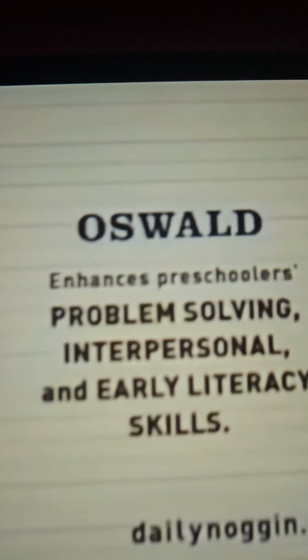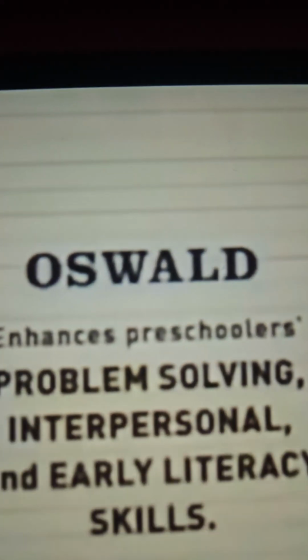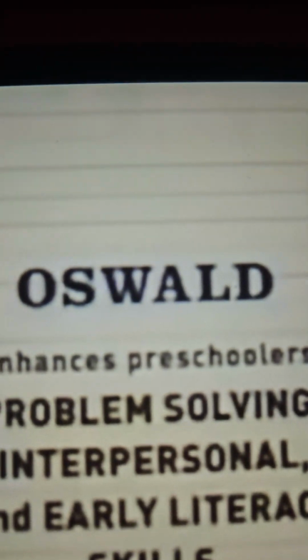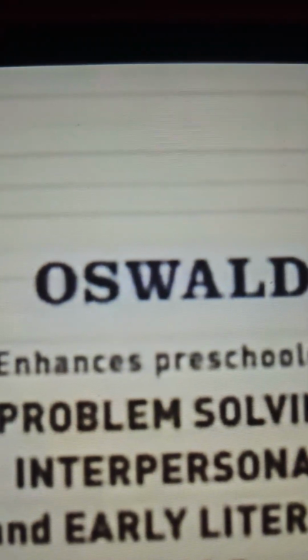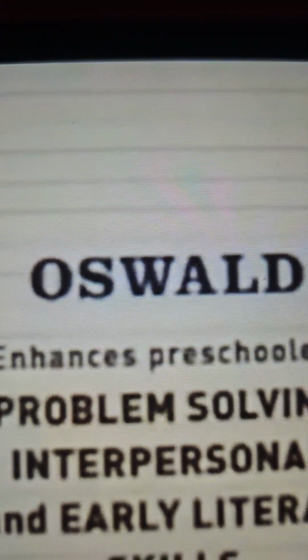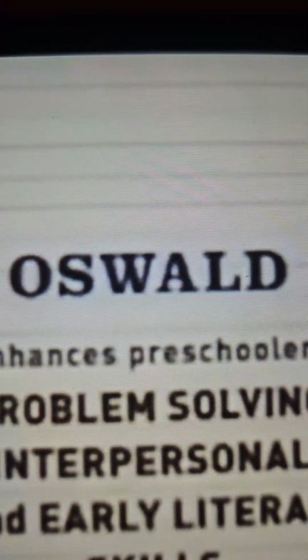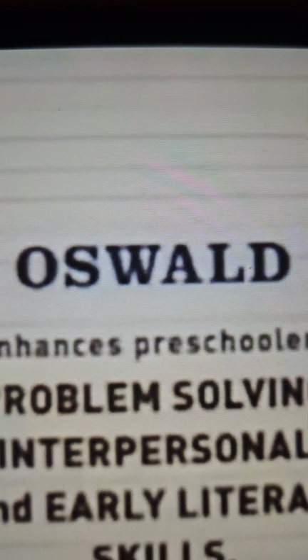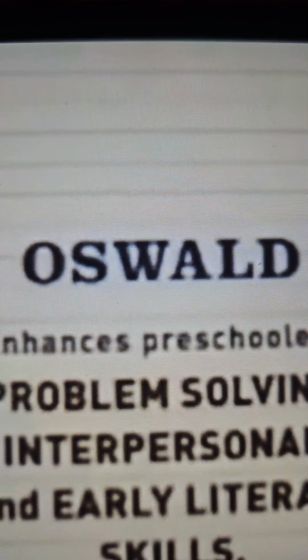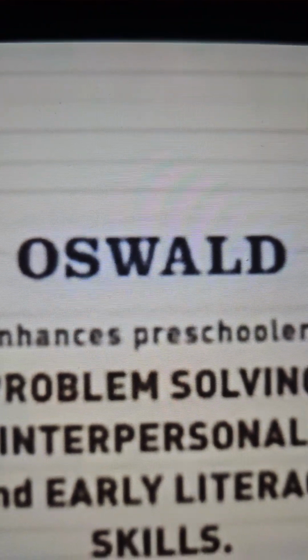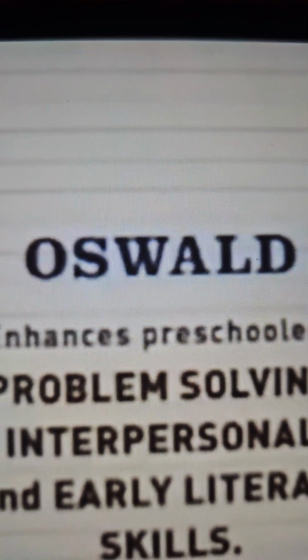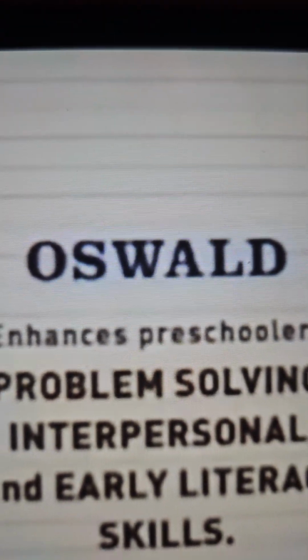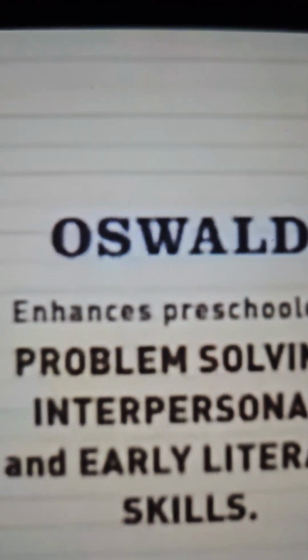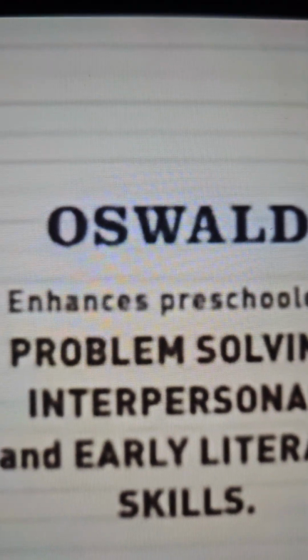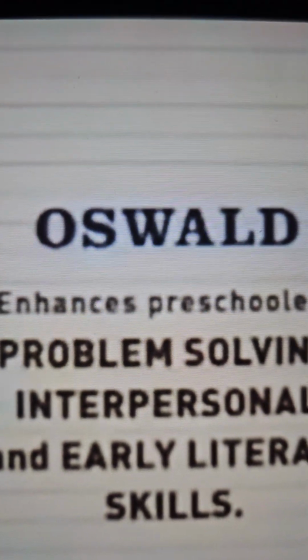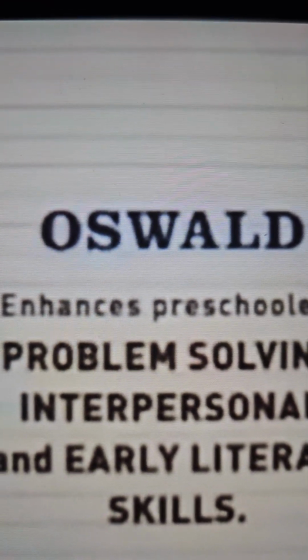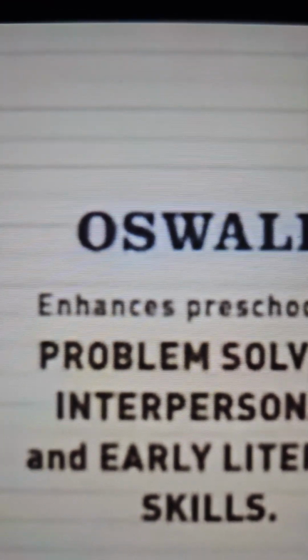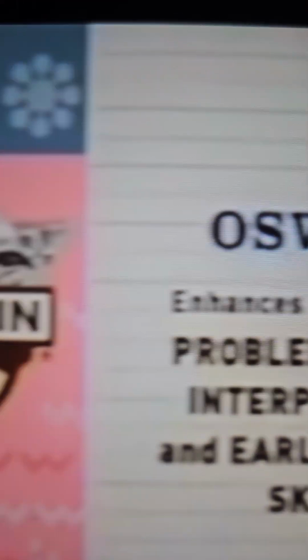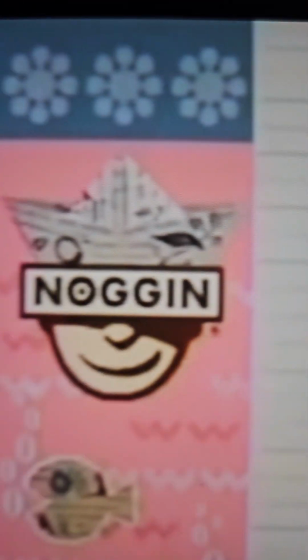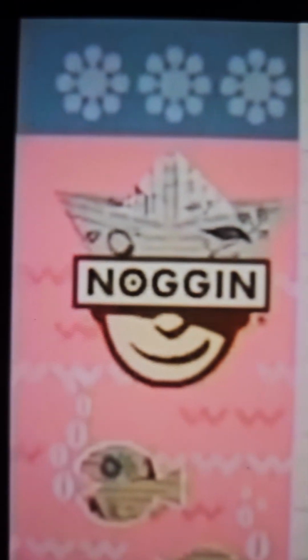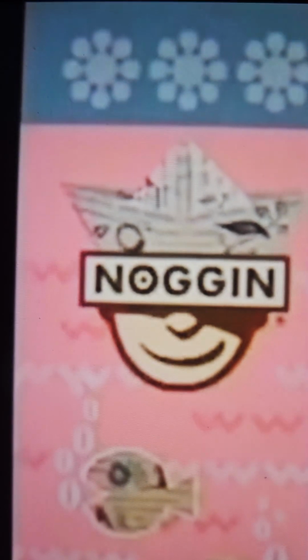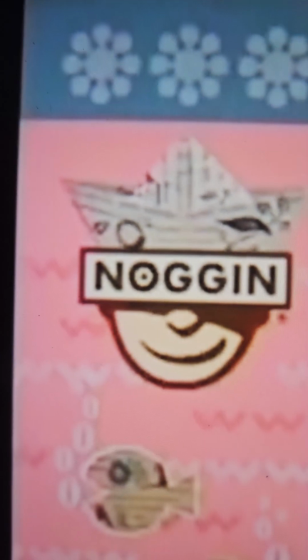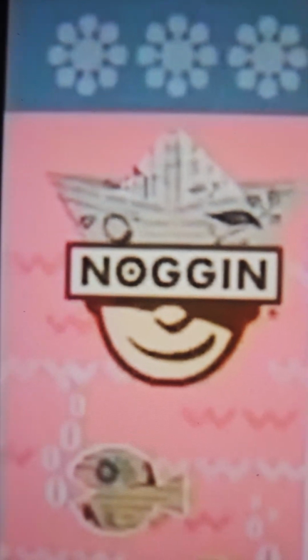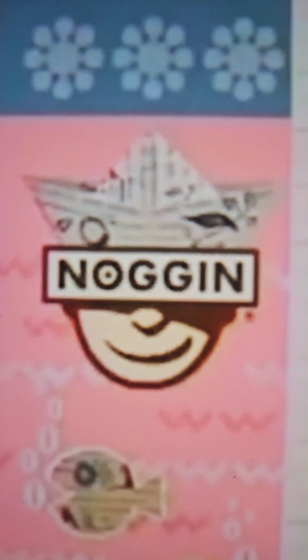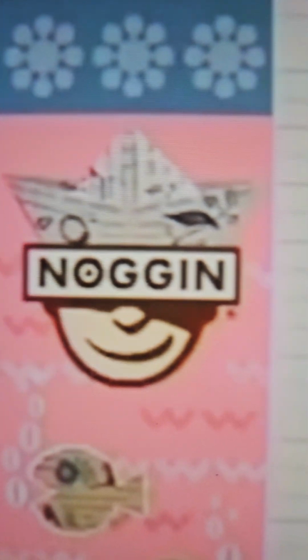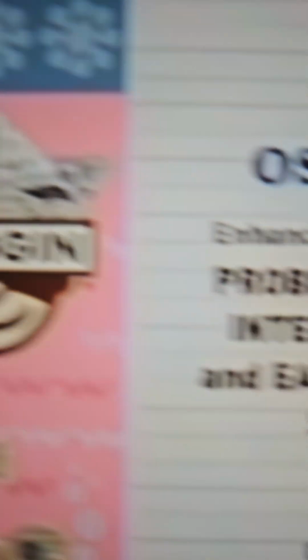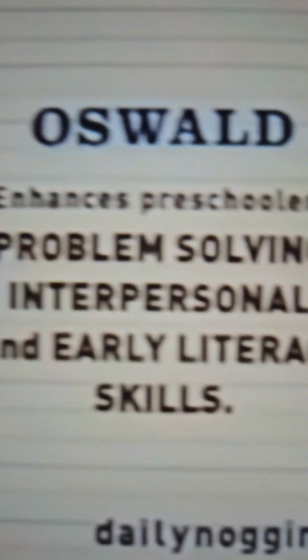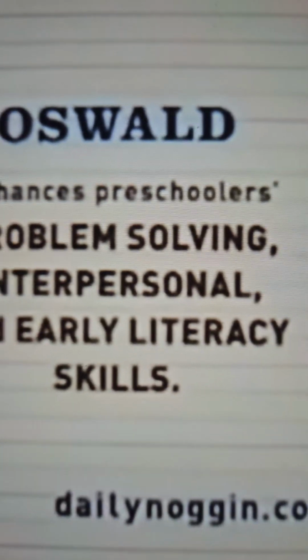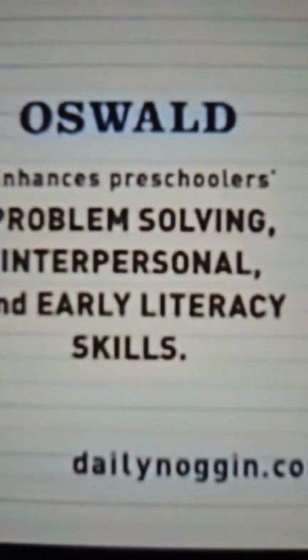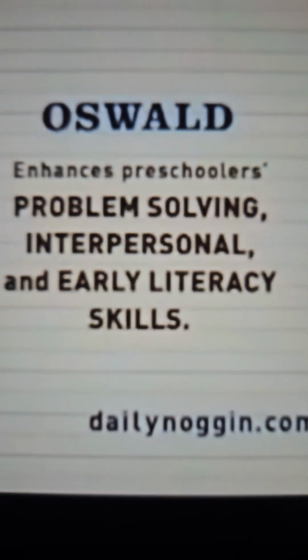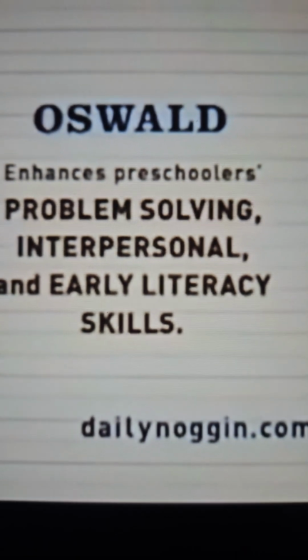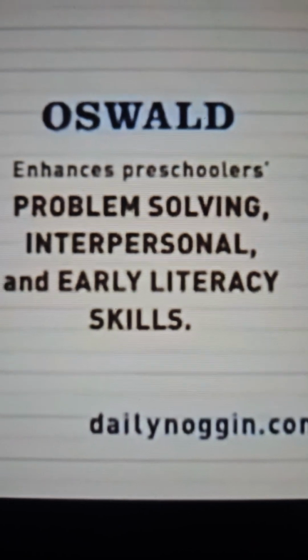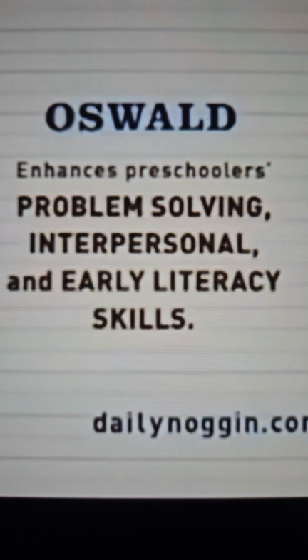Oswald enhances preschoolers' problem-solving, interpersonal, and early literacy skills.